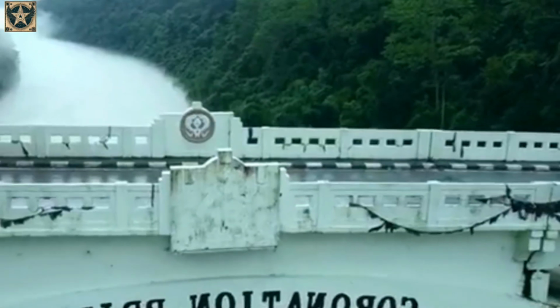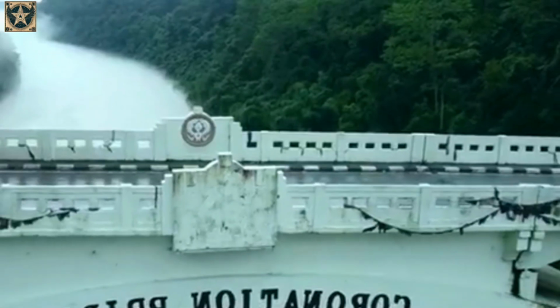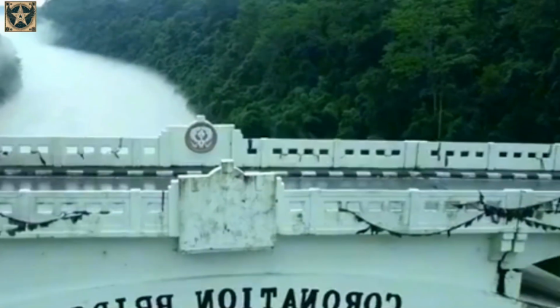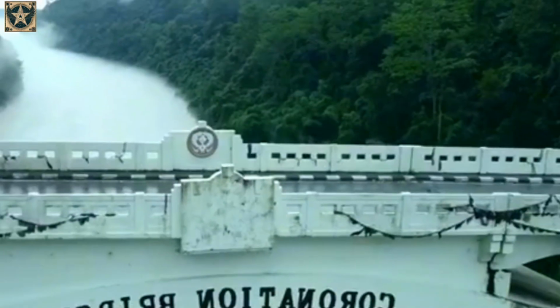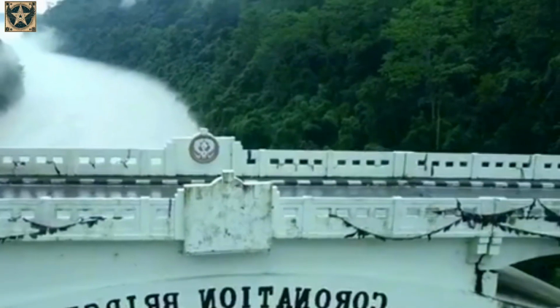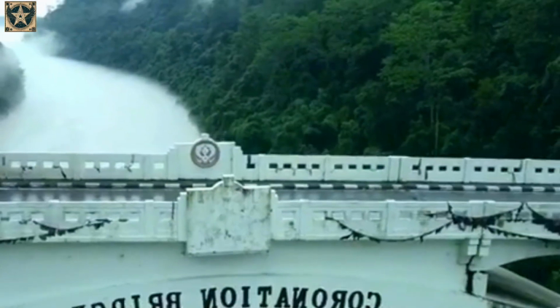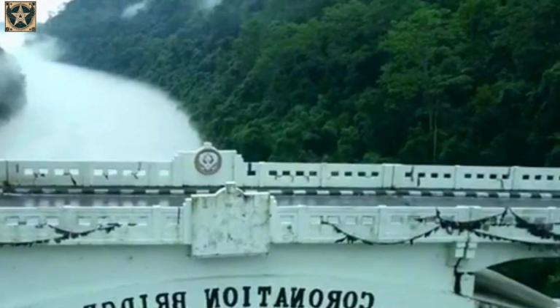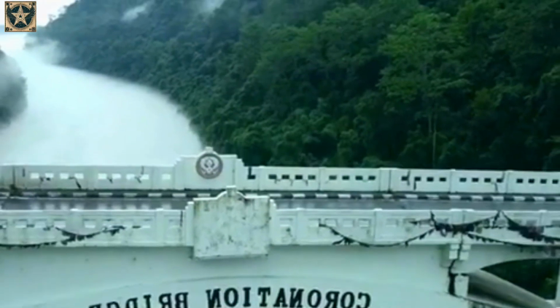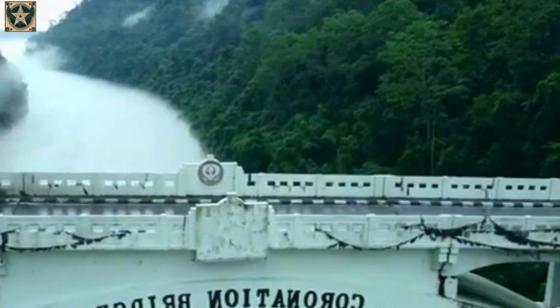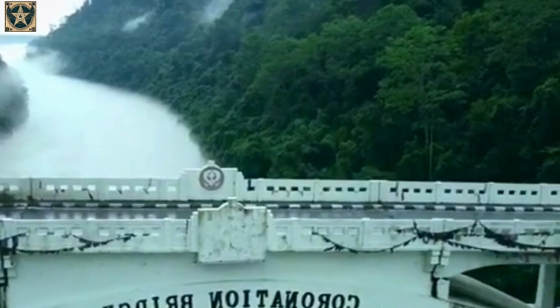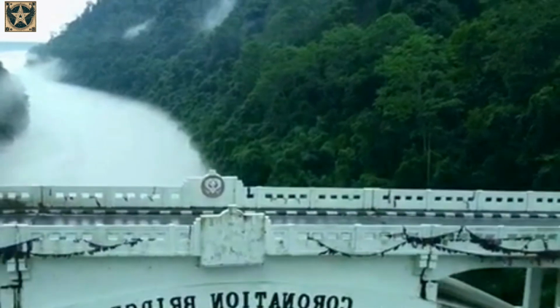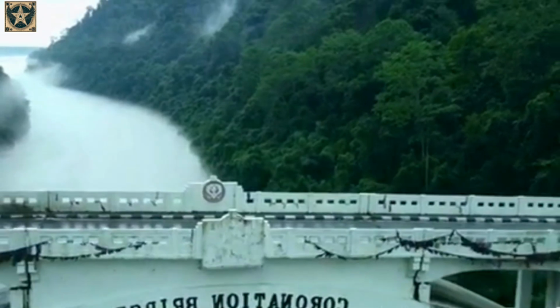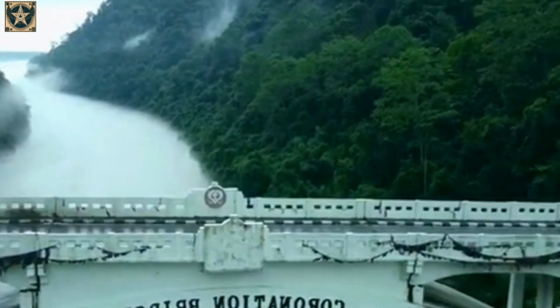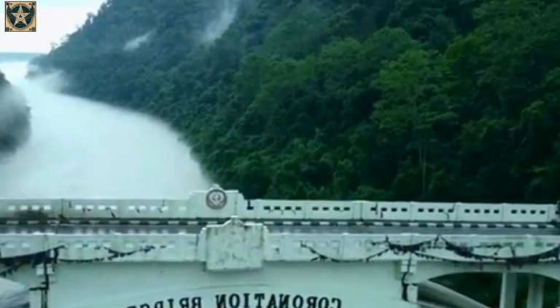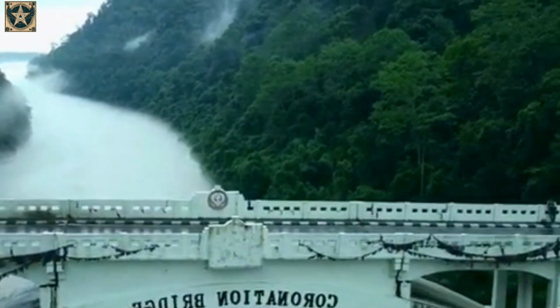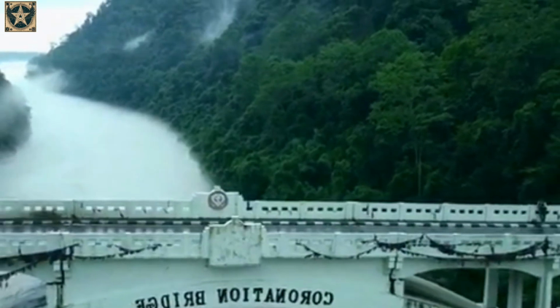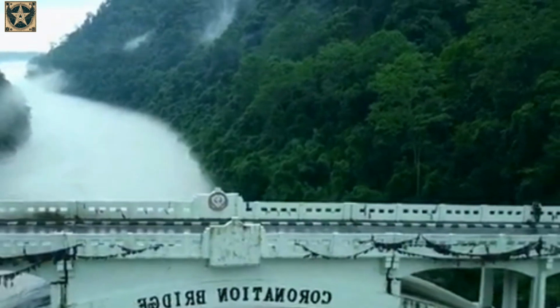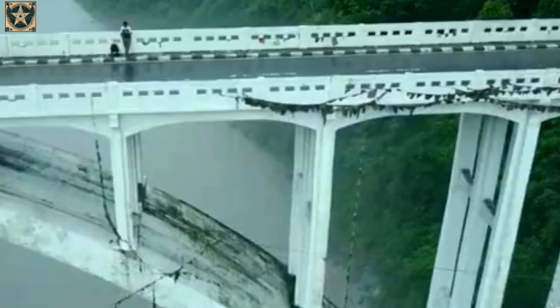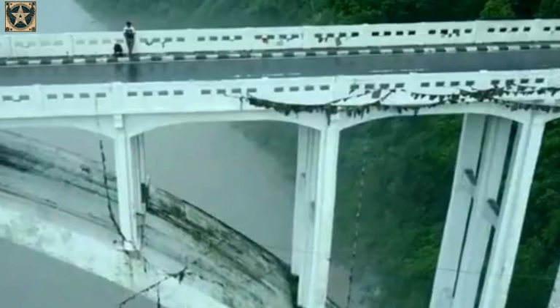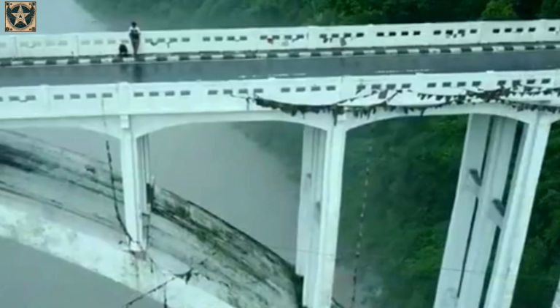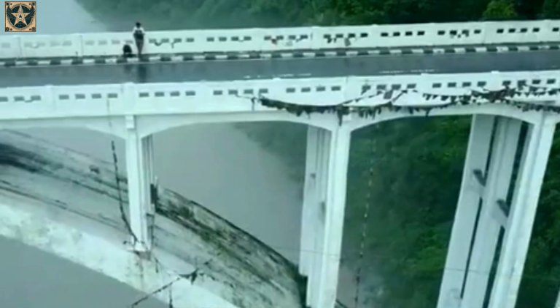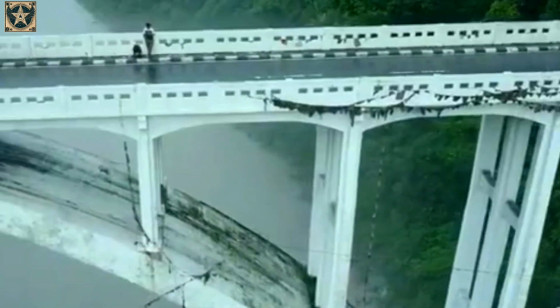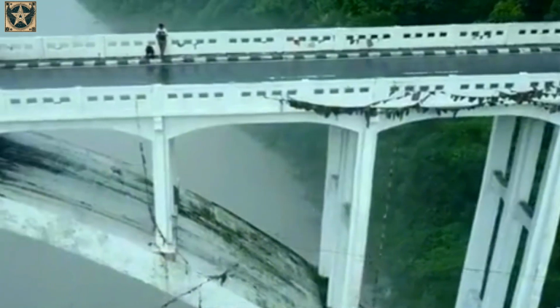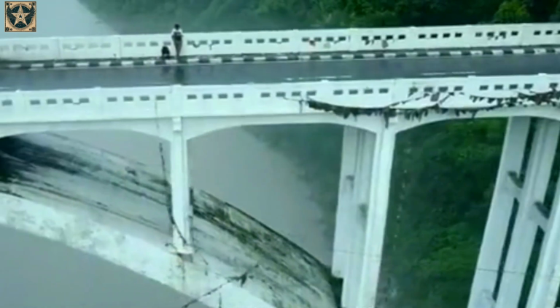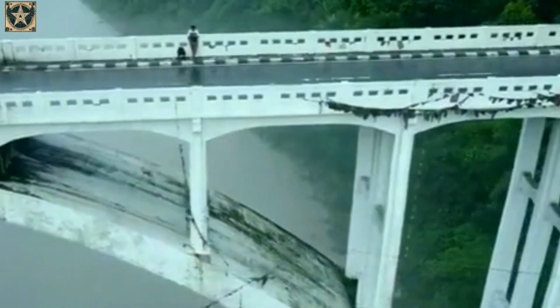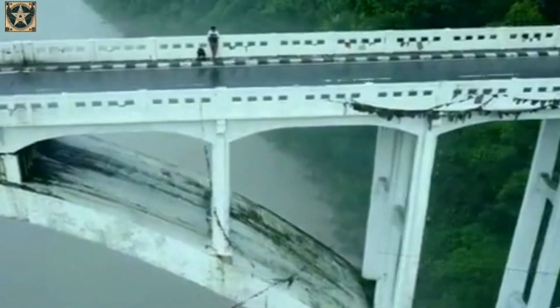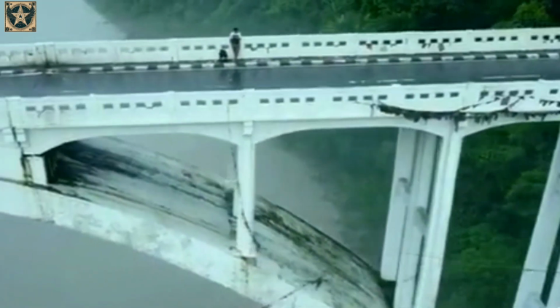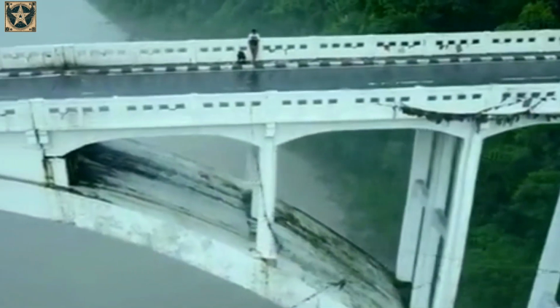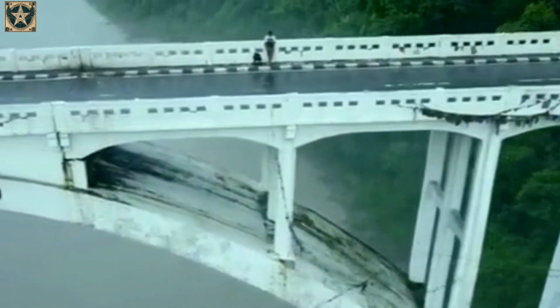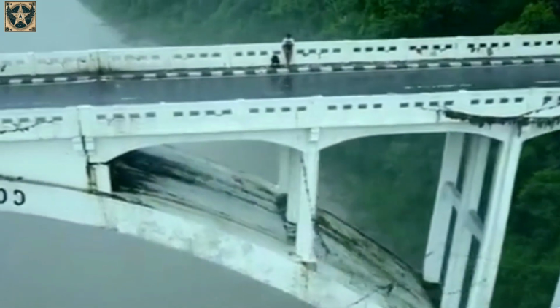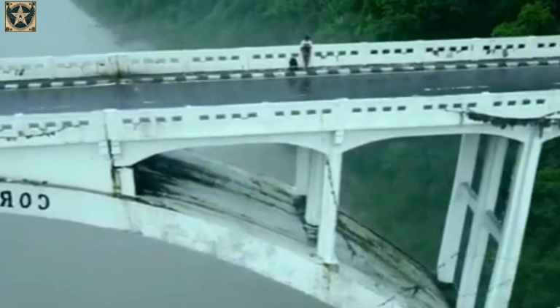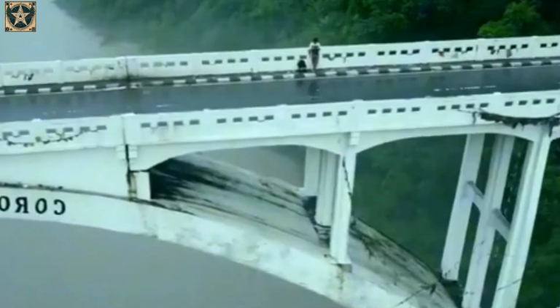Locals, however, often refer to it as Tiger Bridge because of the two tiger statues at its entrance.